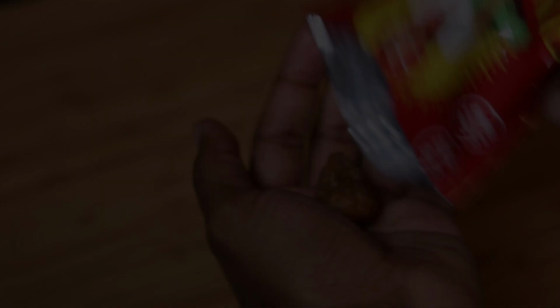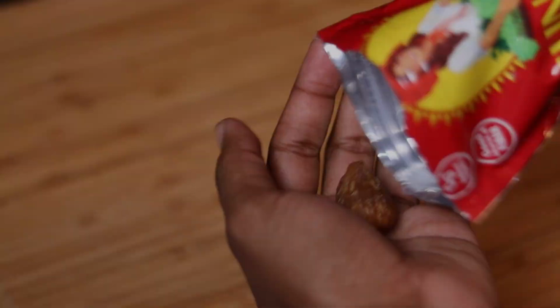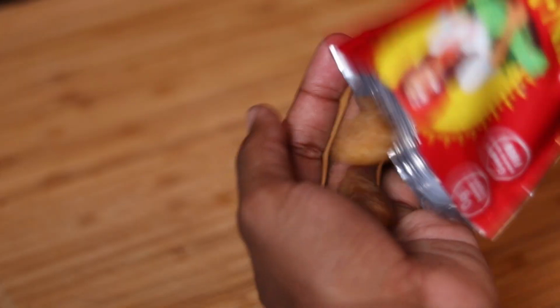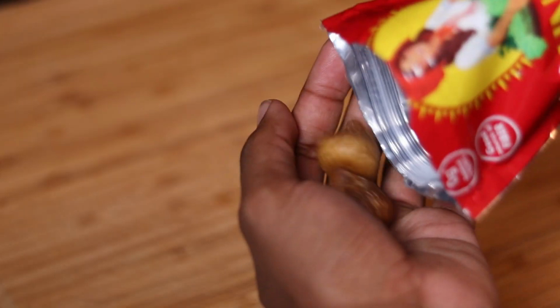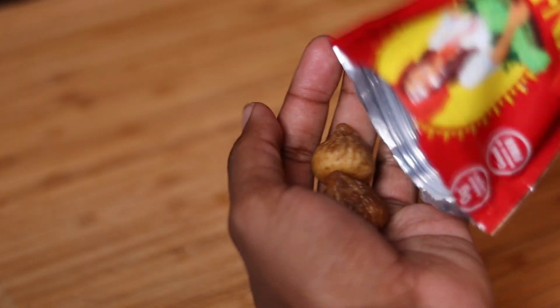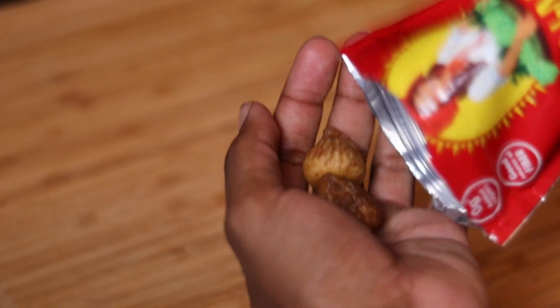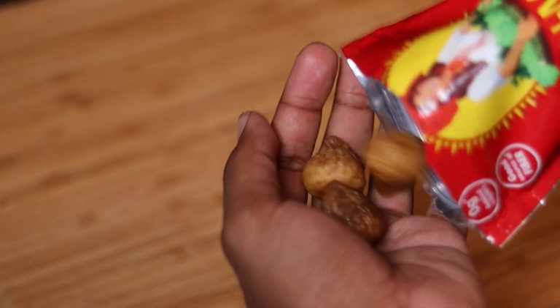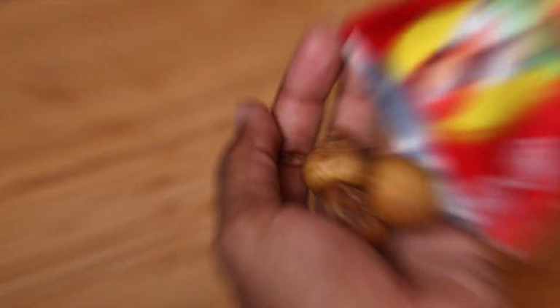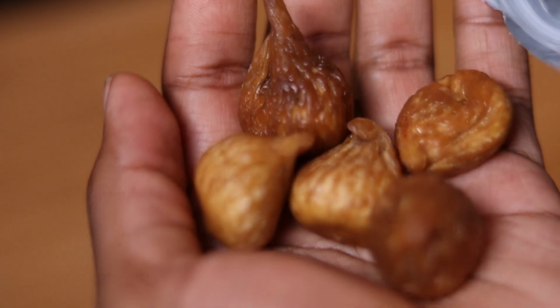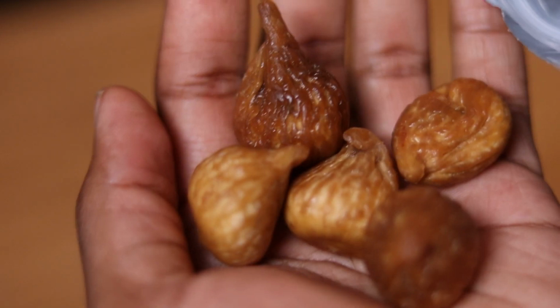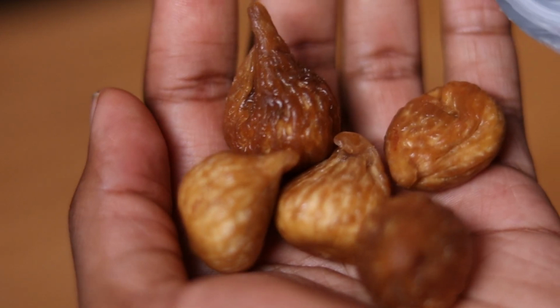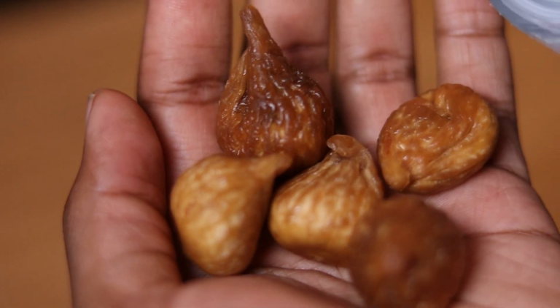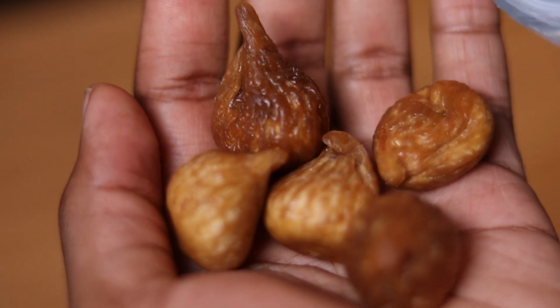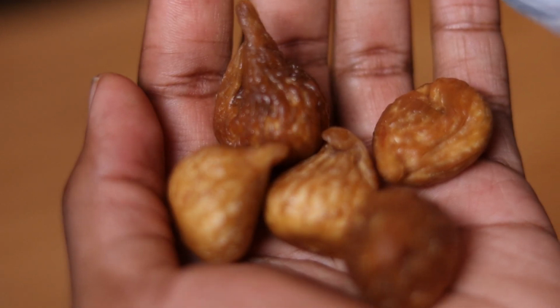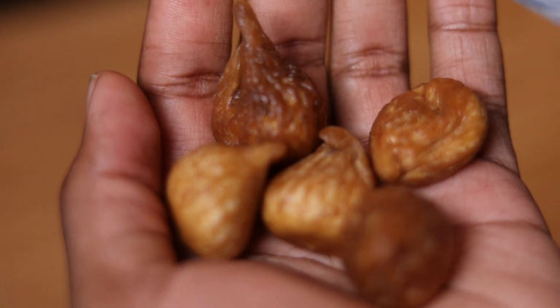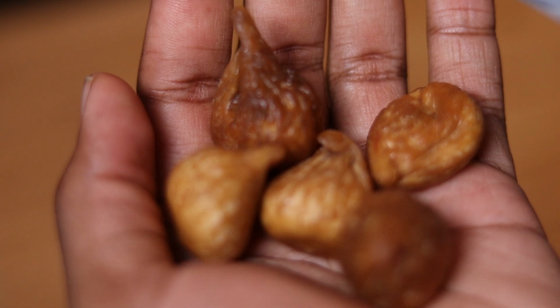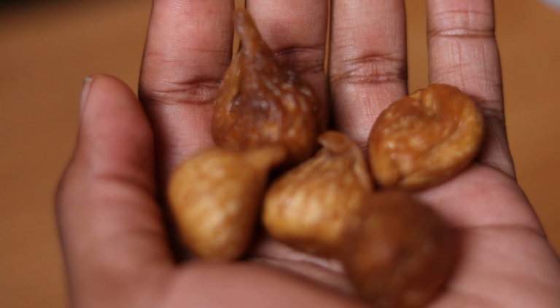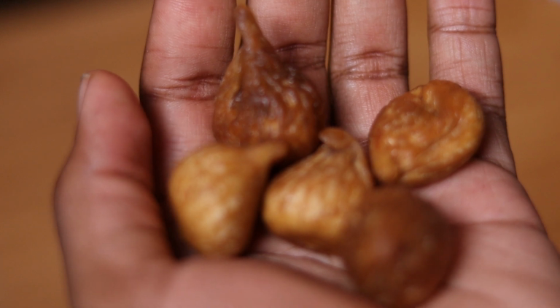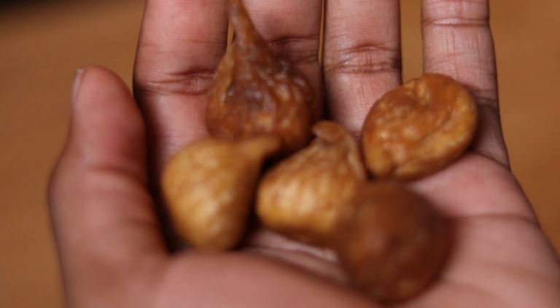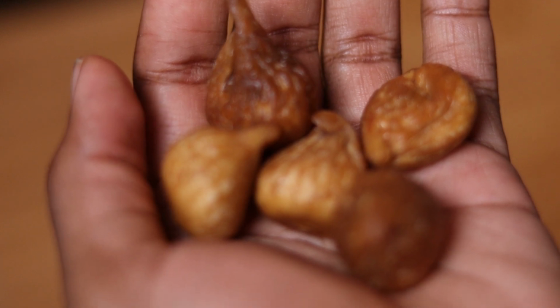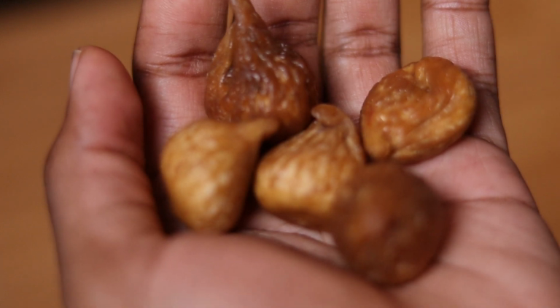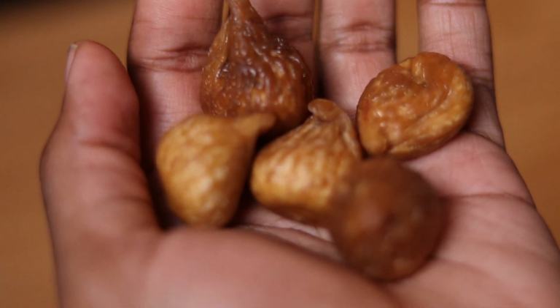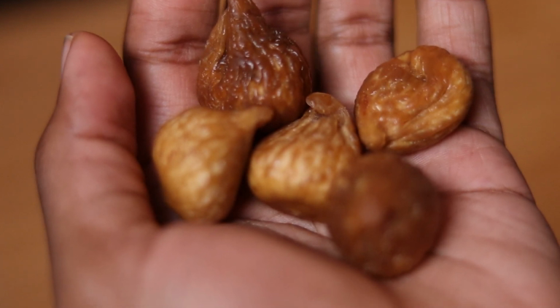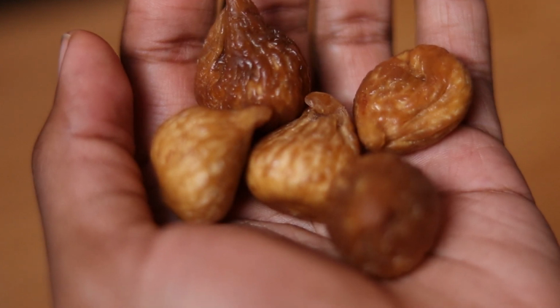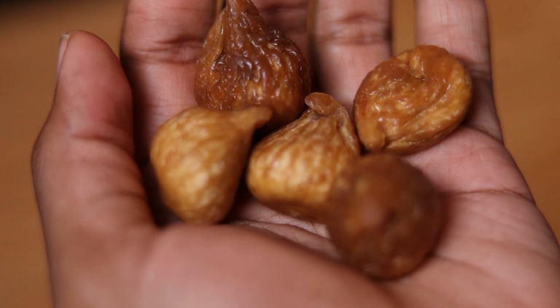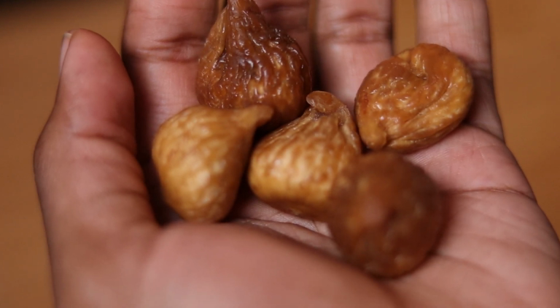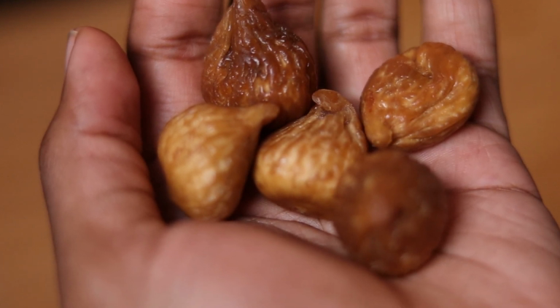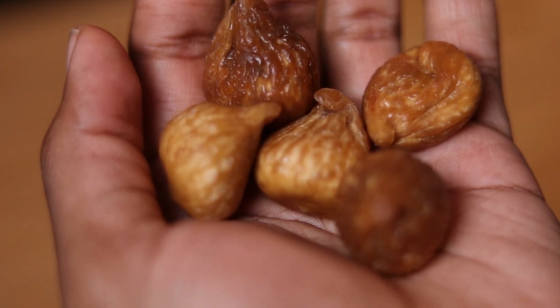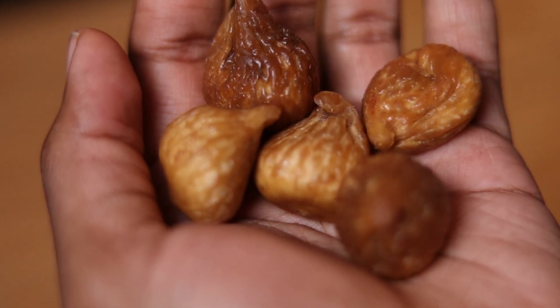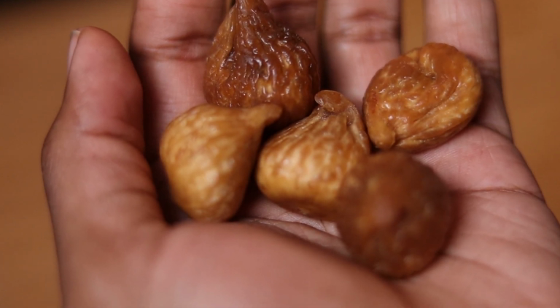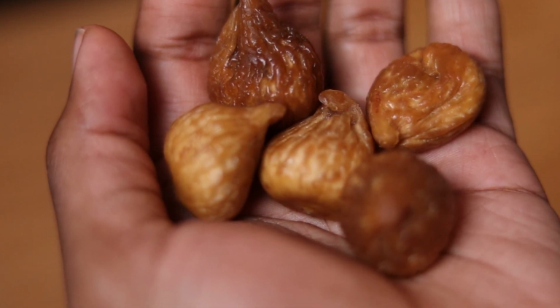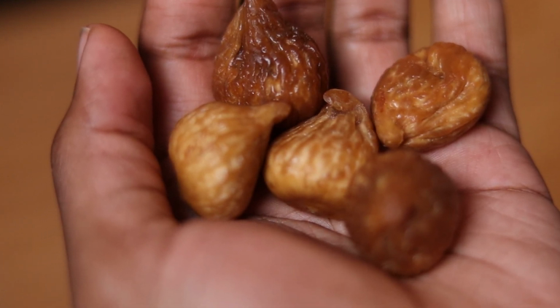A small handful — about three to five figs depending on the variety — provides five grams of dietary fiber, or 20 percent of the daily value.